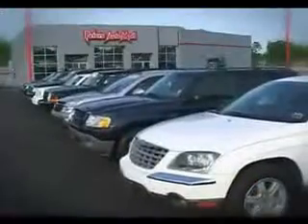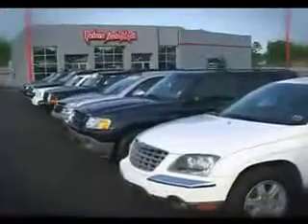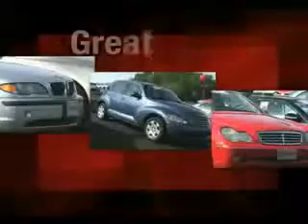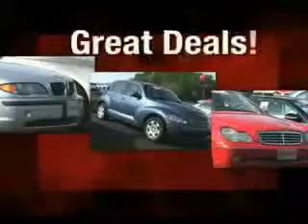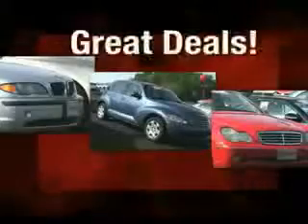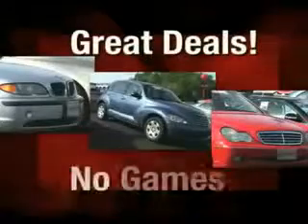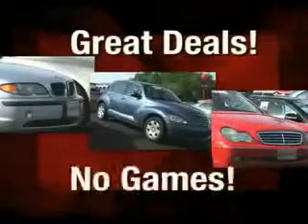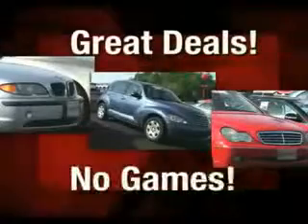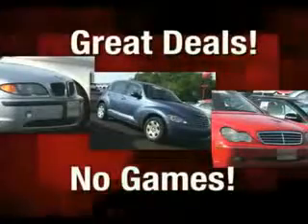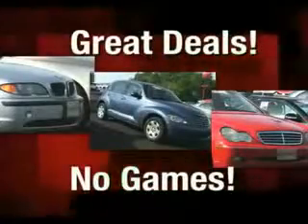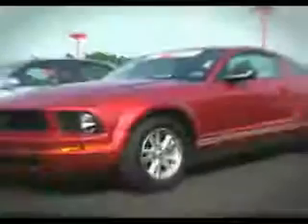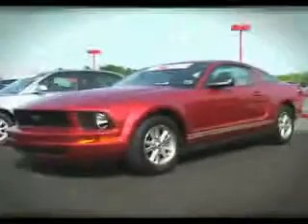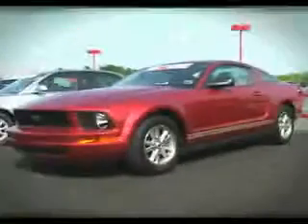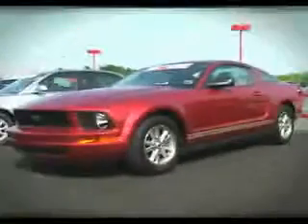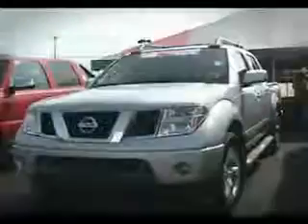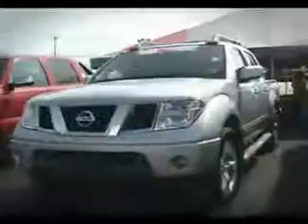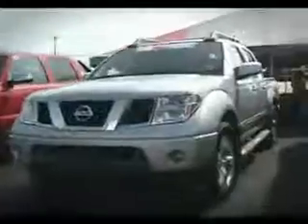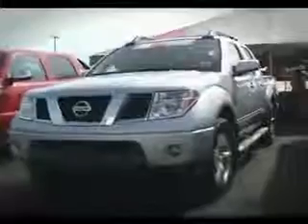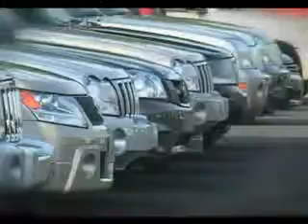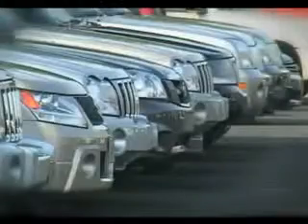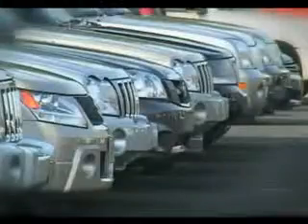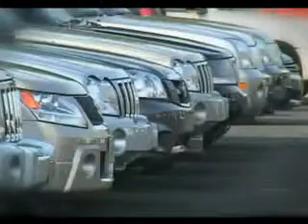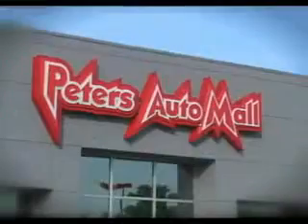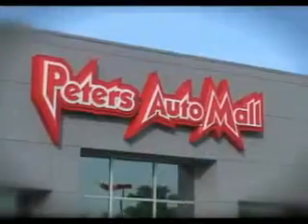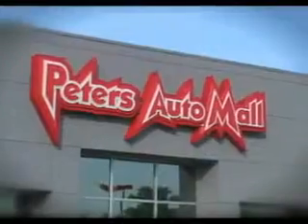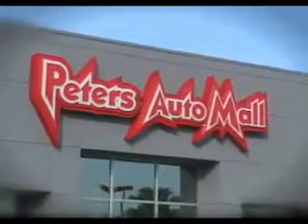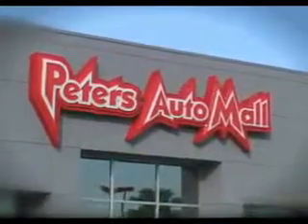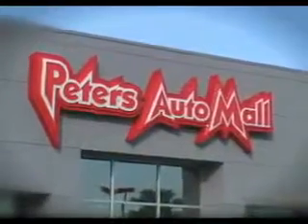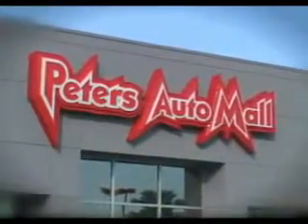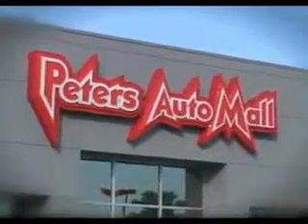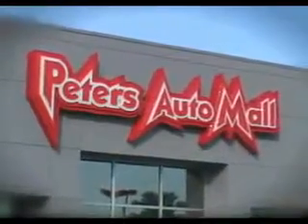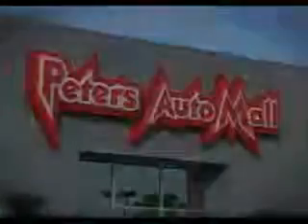Great deals, those days, we make it fun again. Peter's Auto Mall.